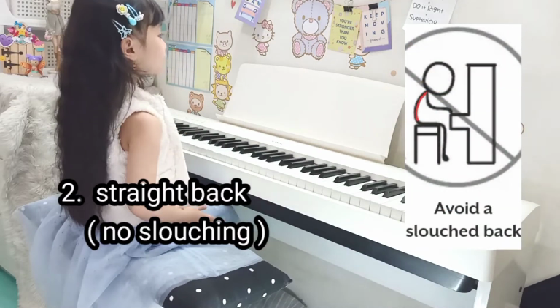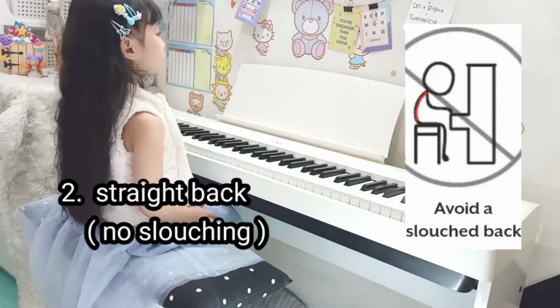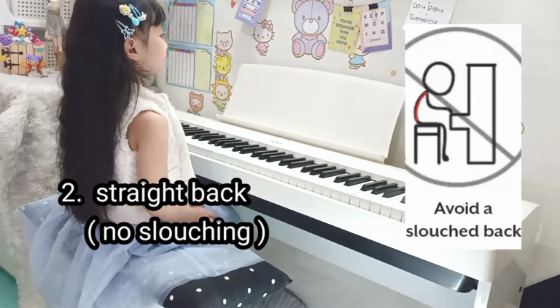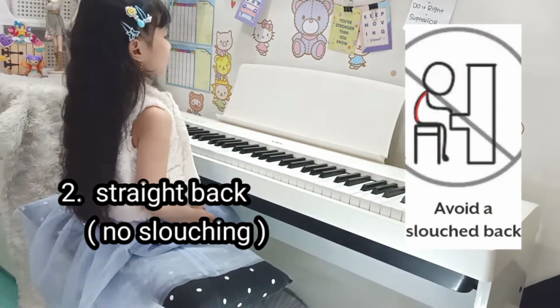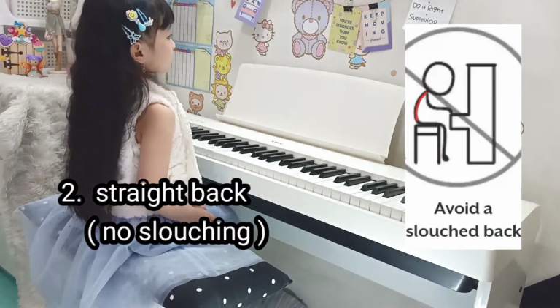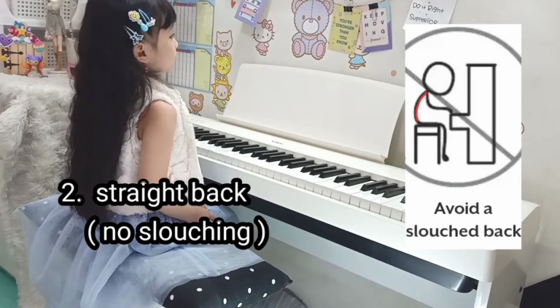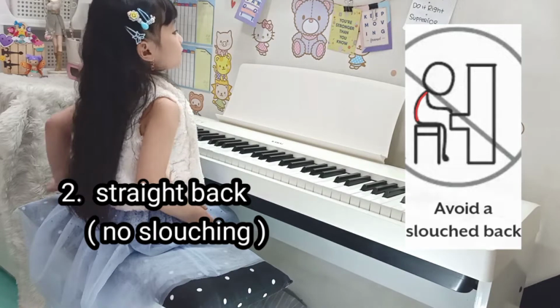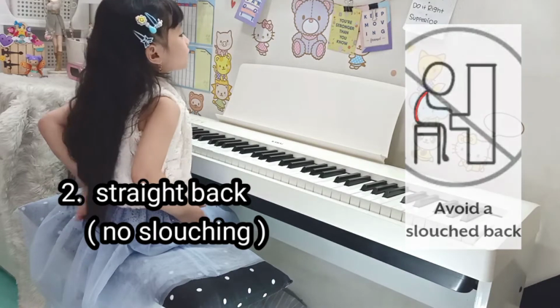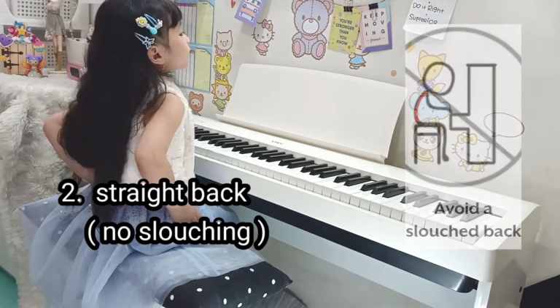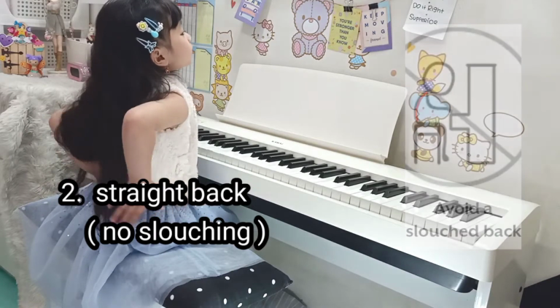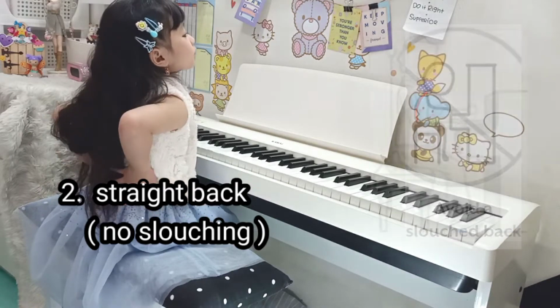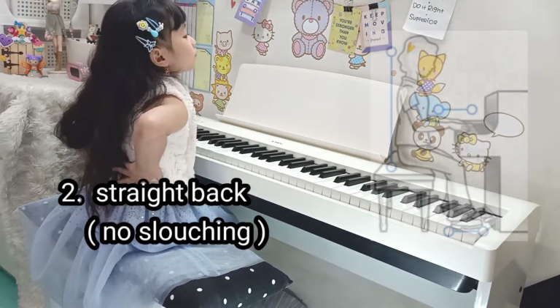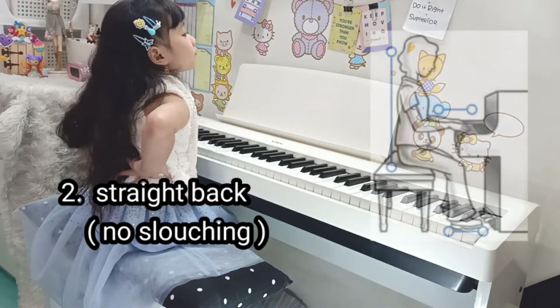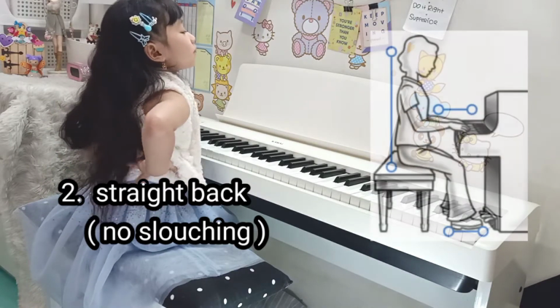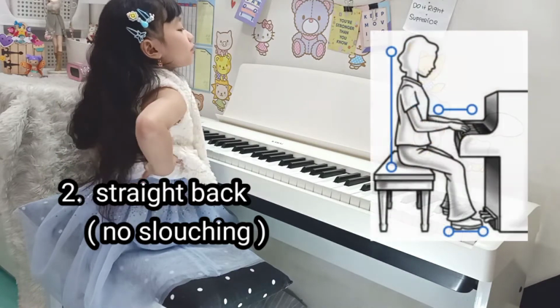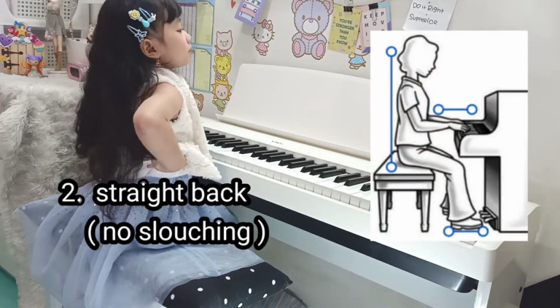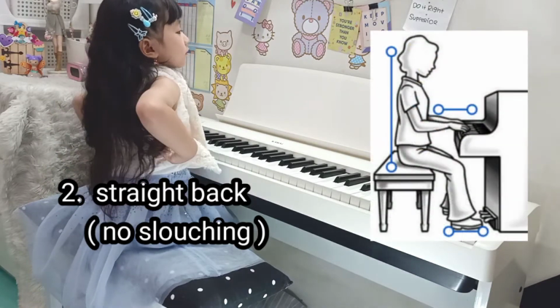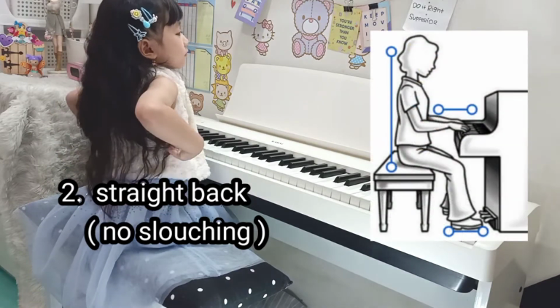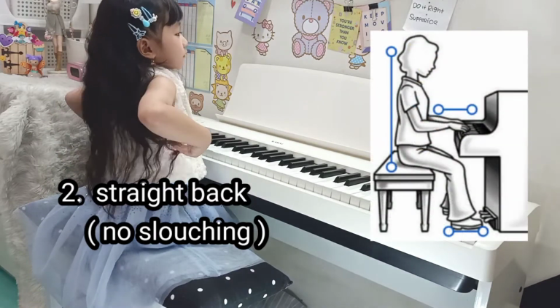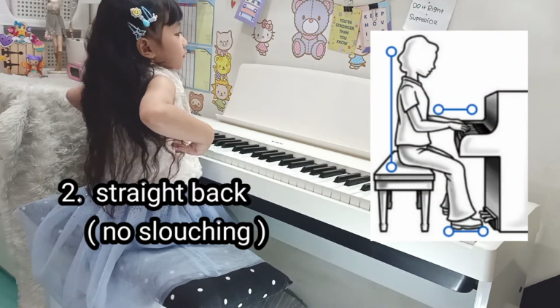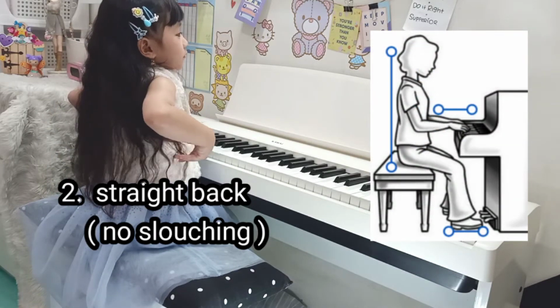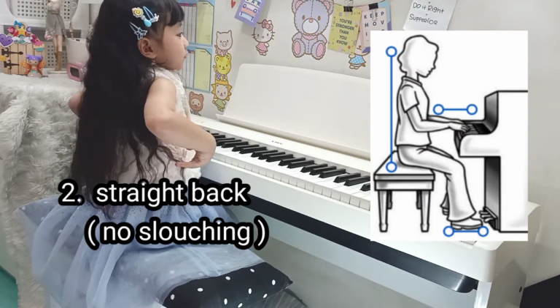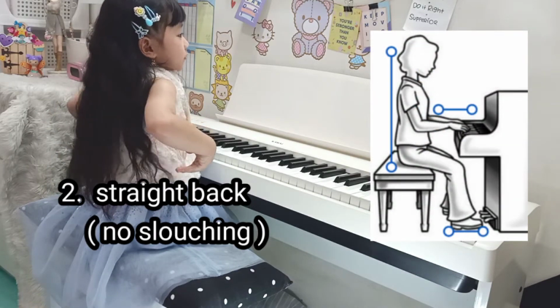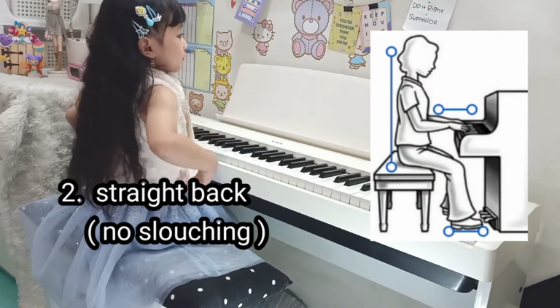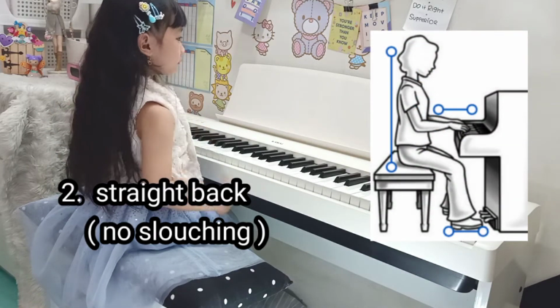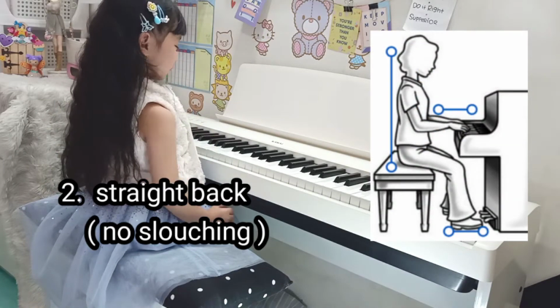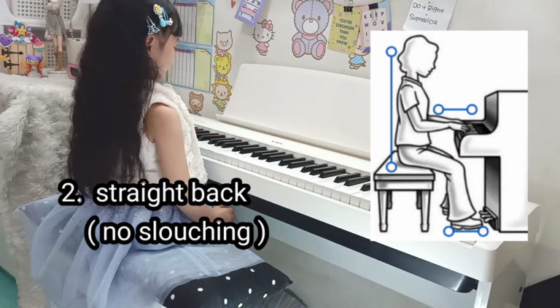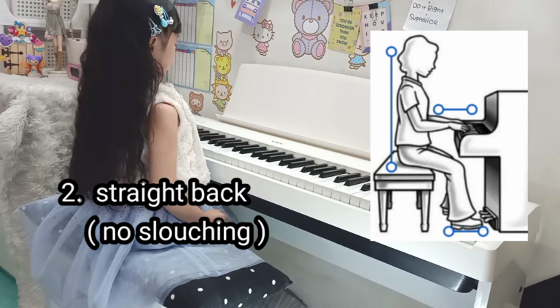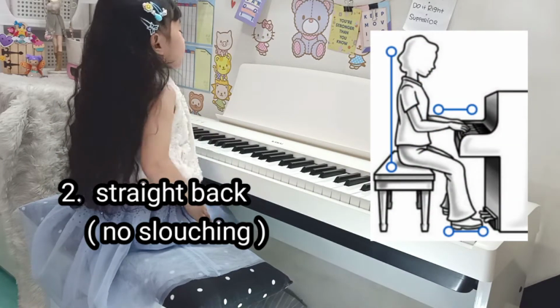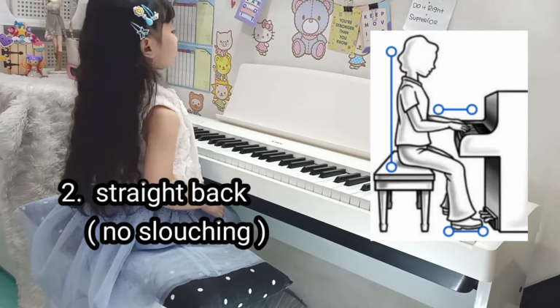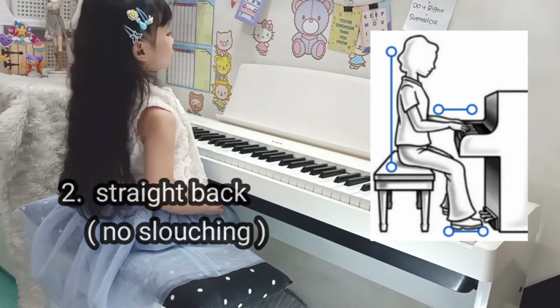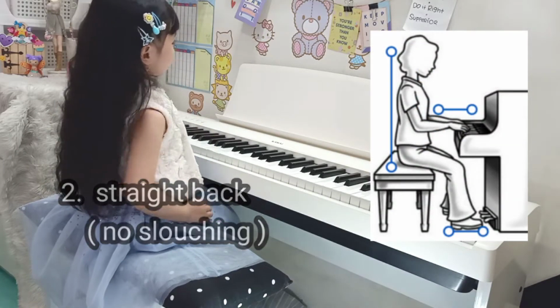Sit nice and tall with a nice straight back. And relax your shoulders.